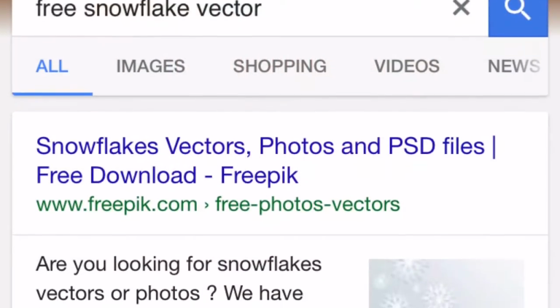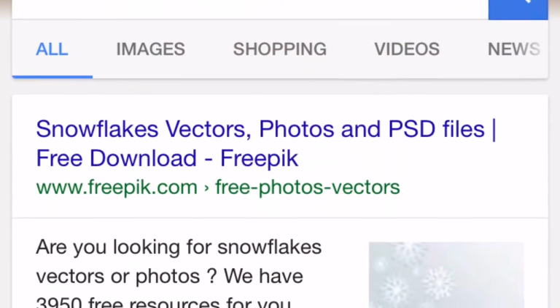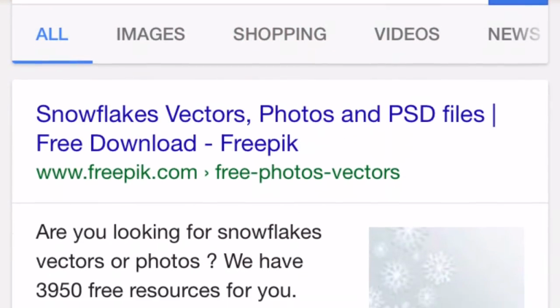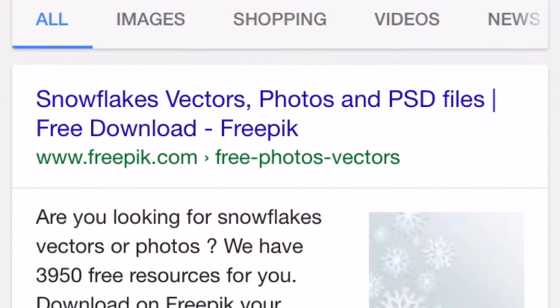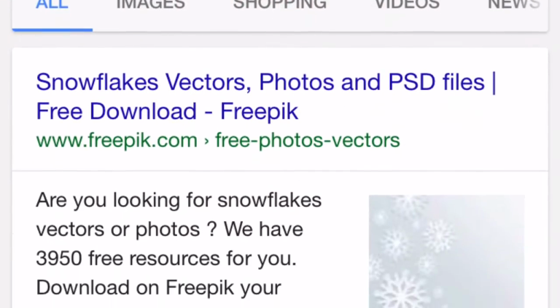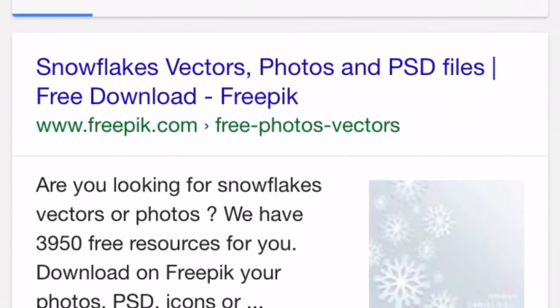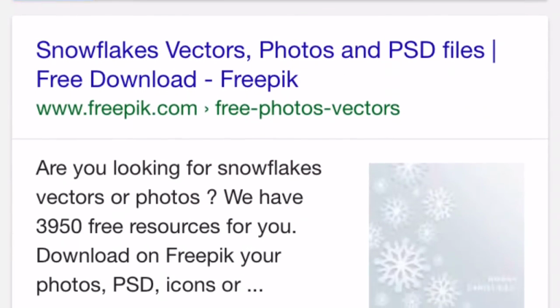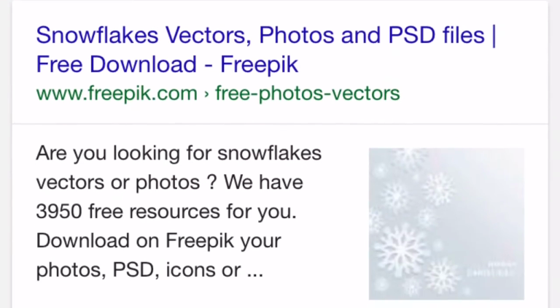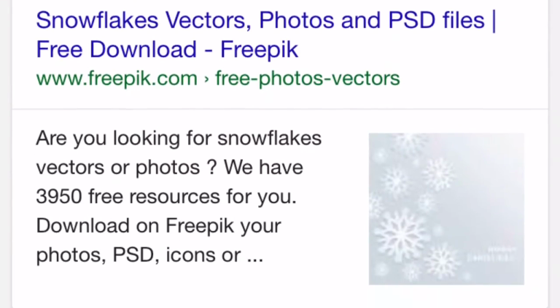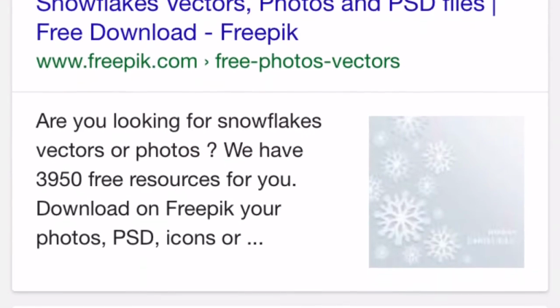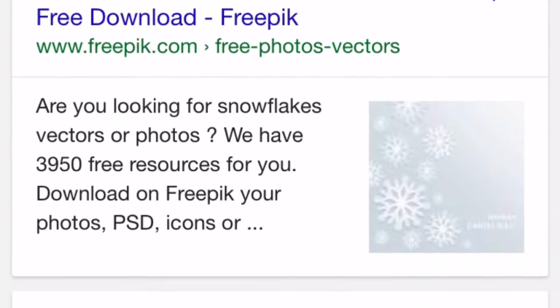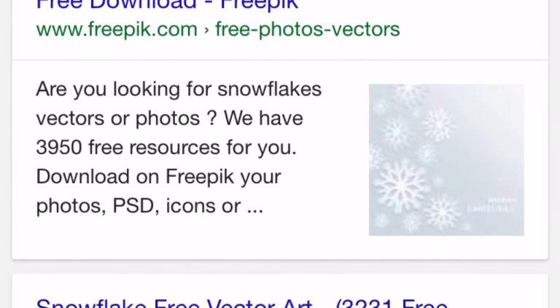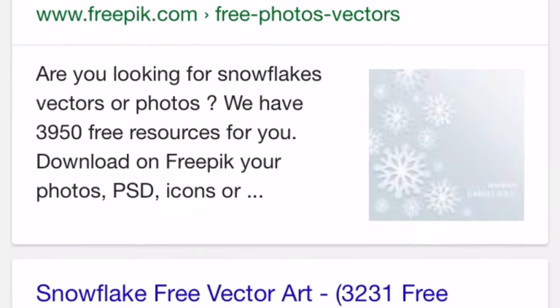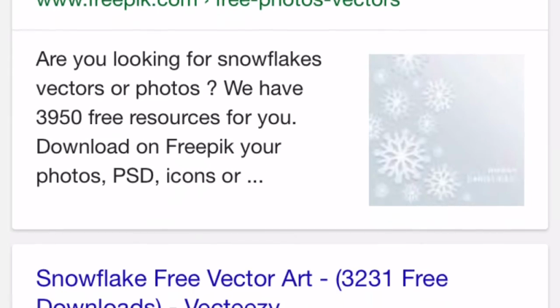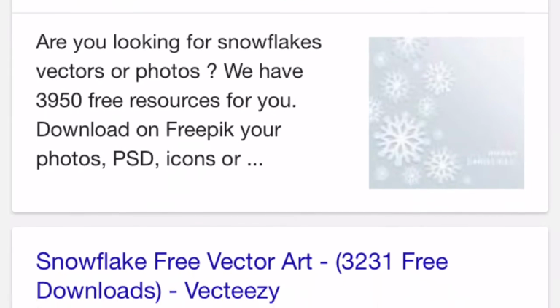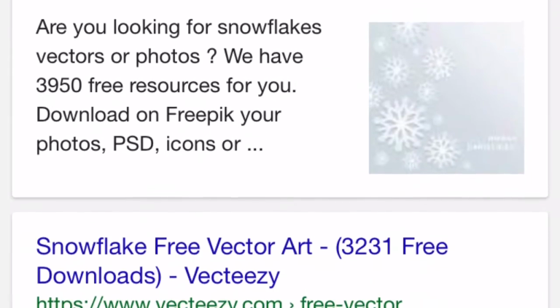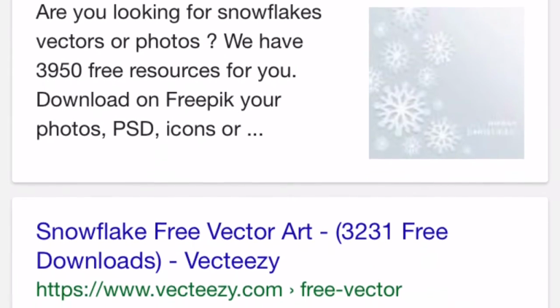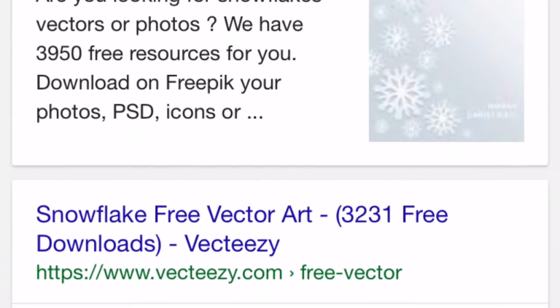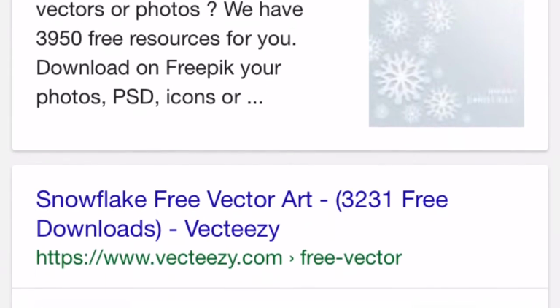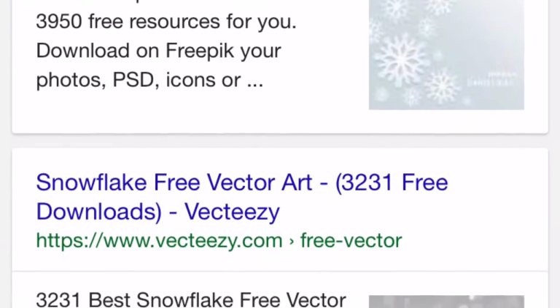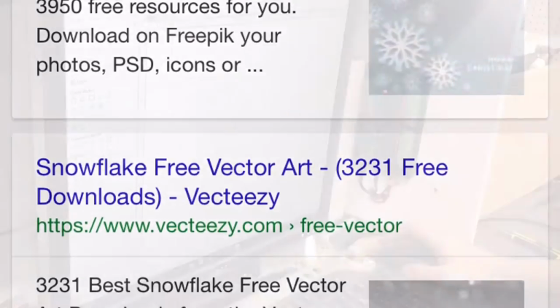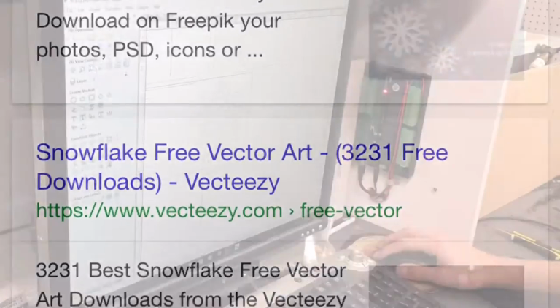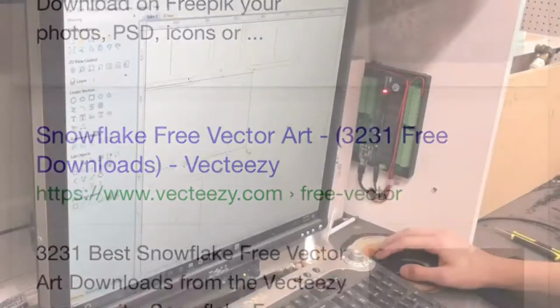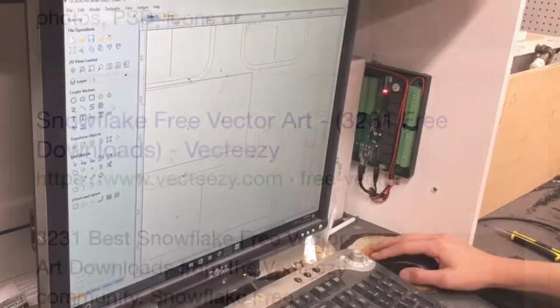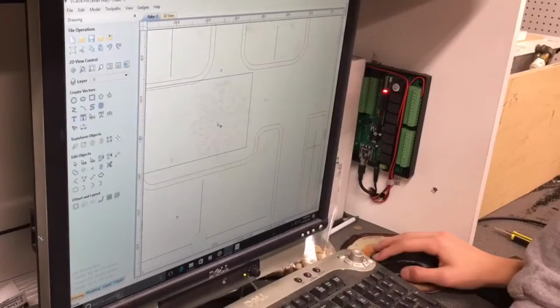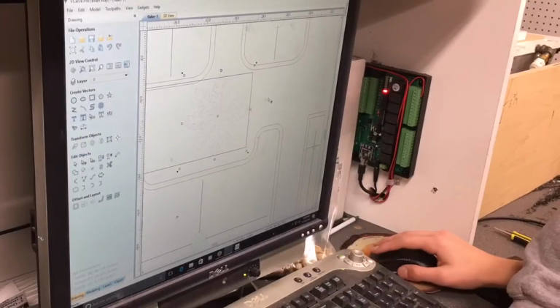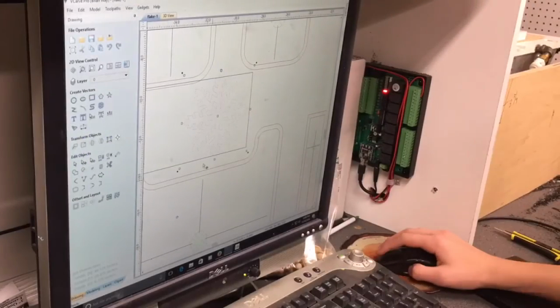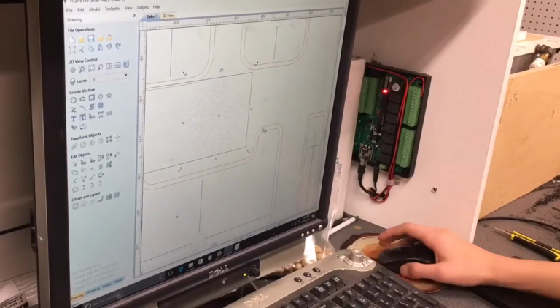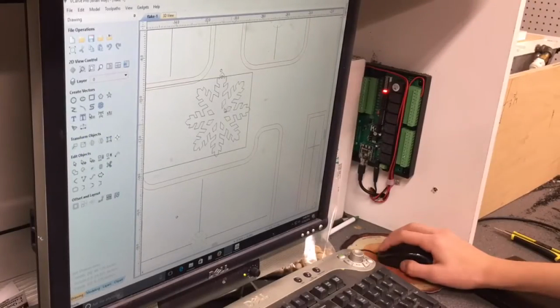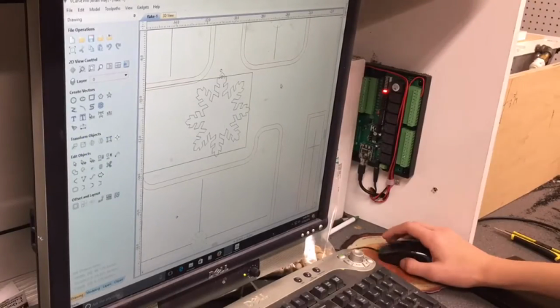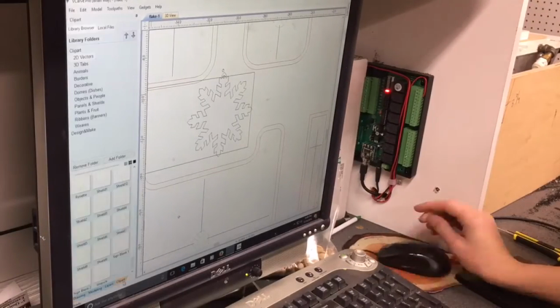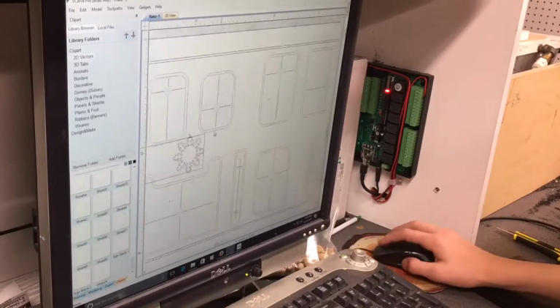We started off by googling for a free snowflake vector, and we found one we liked and downloaded the DXF file and then modified it.